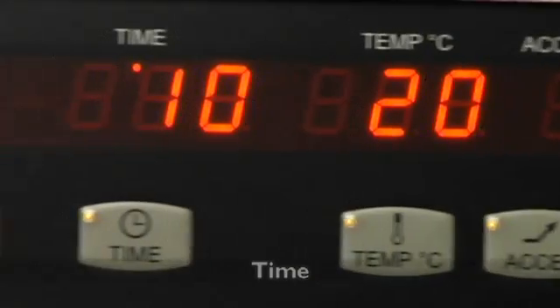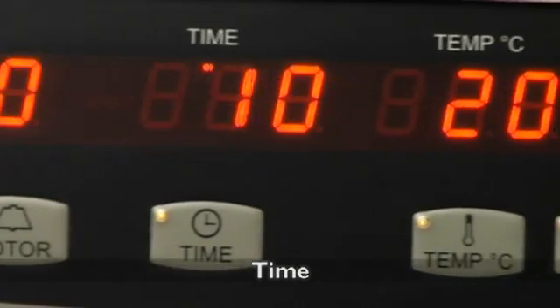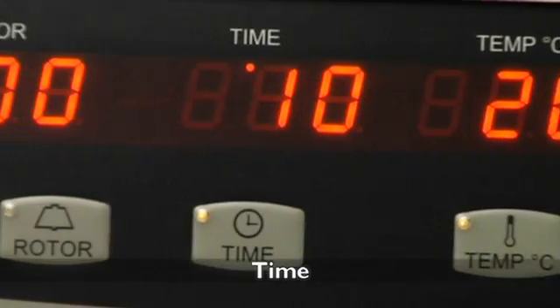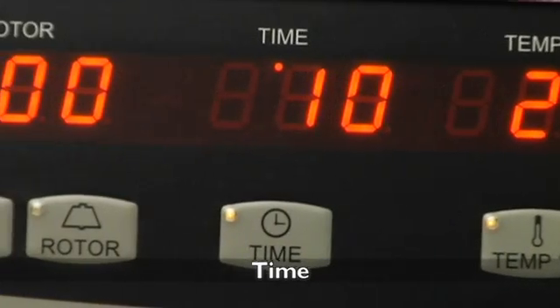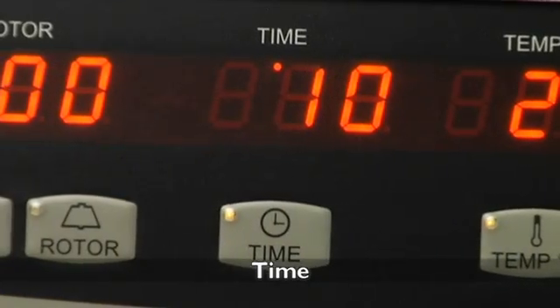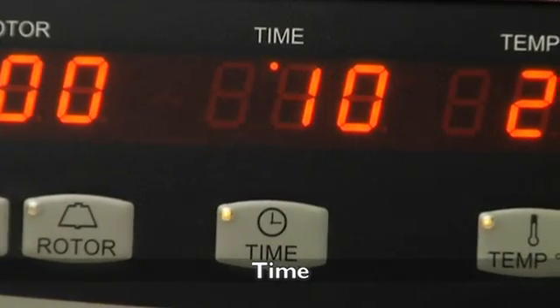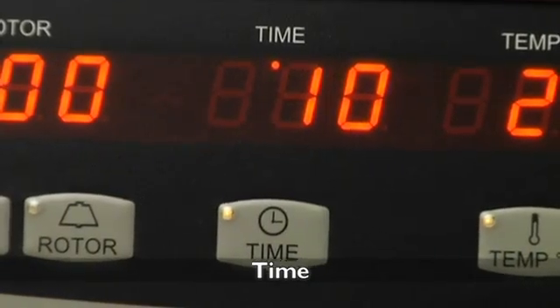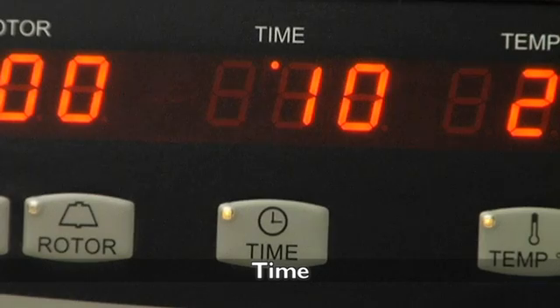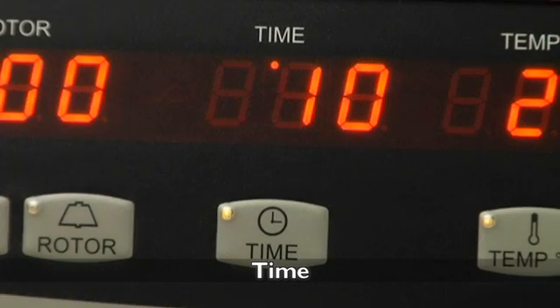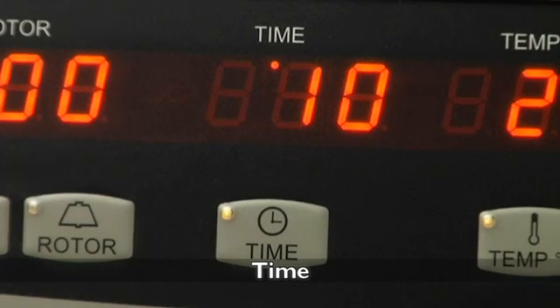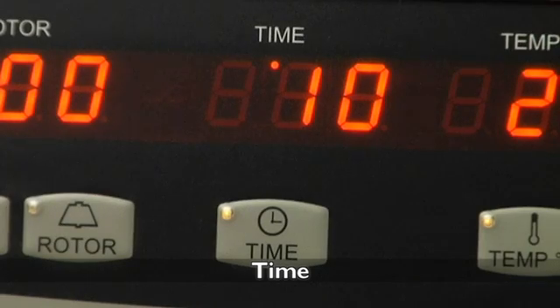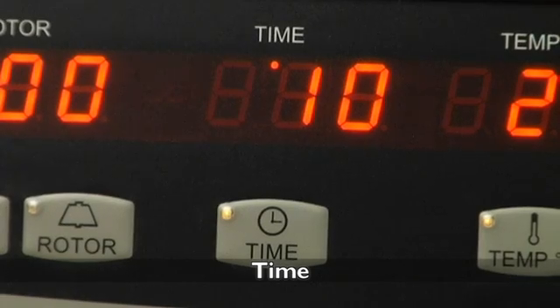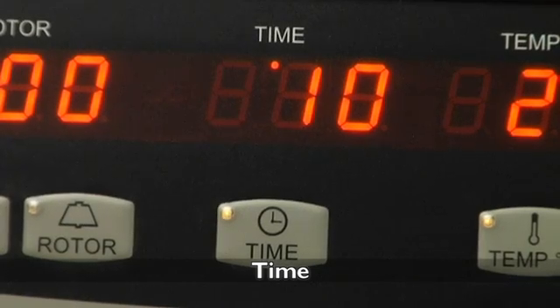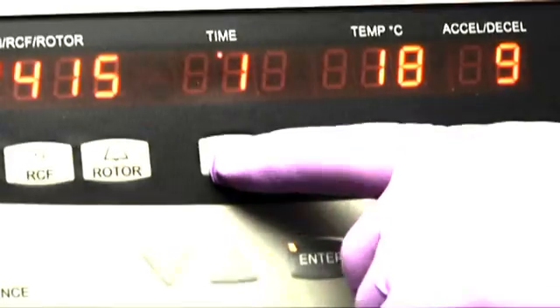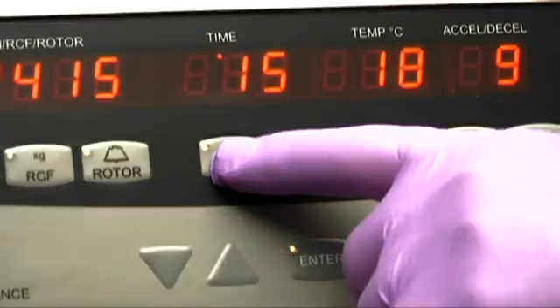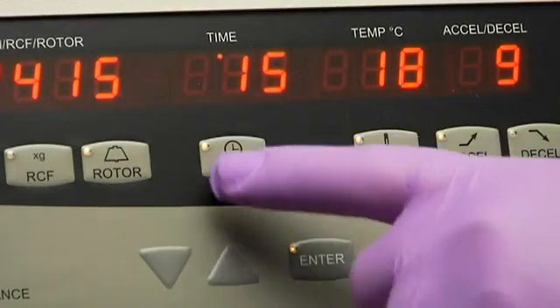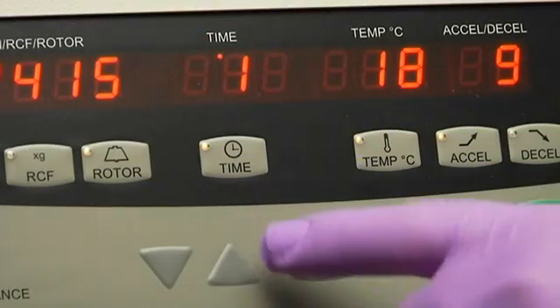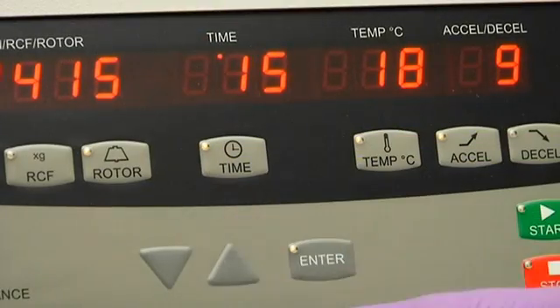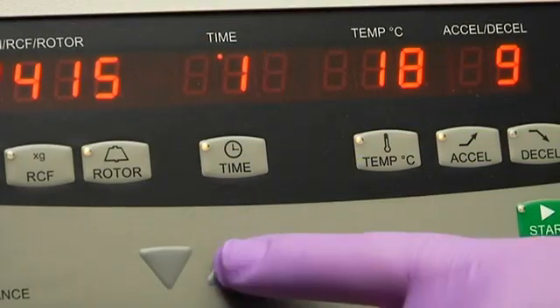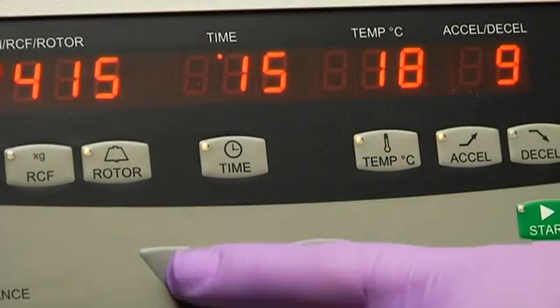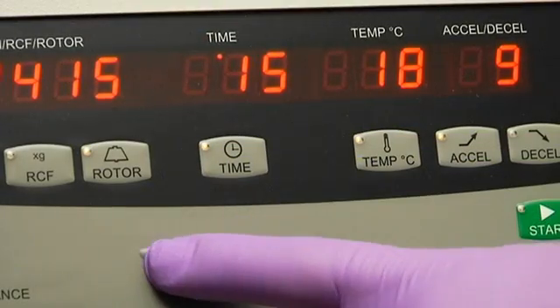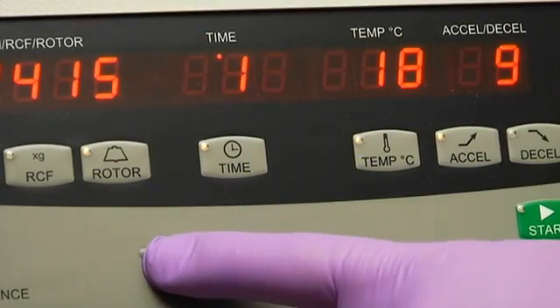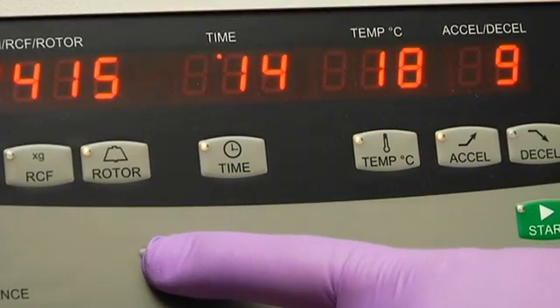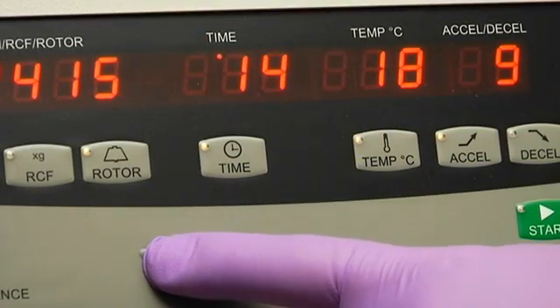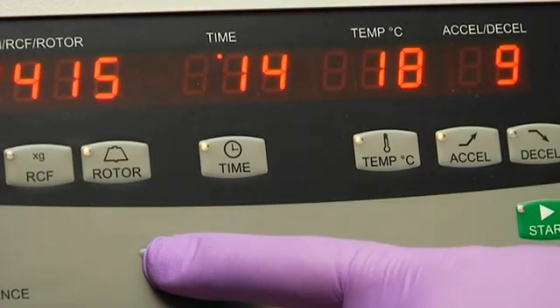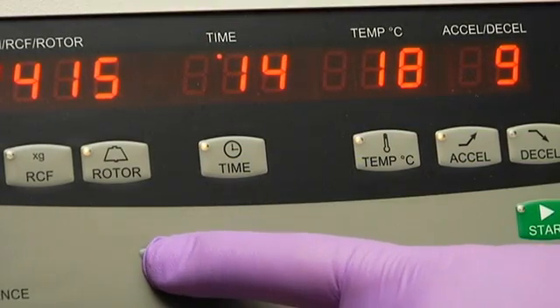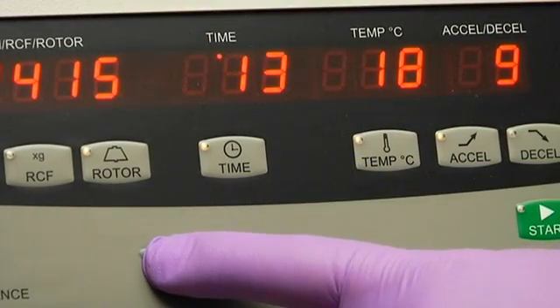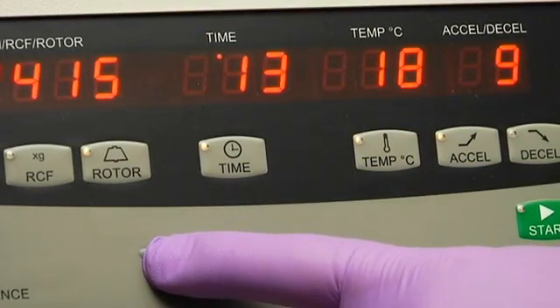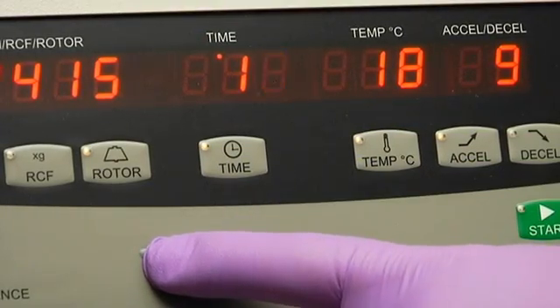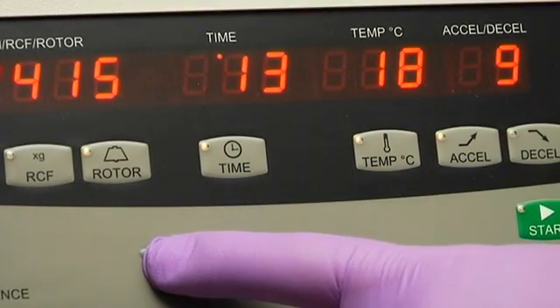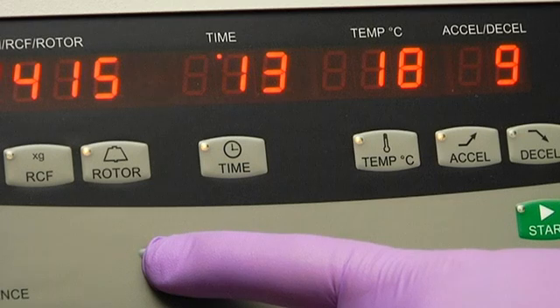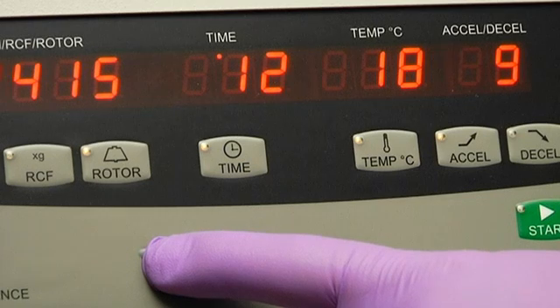Set the time for your run with the simple press of a button. The X30 can perform timed runs of up to 9 hours and 59 minutes.